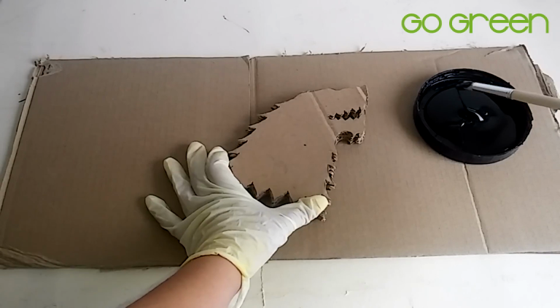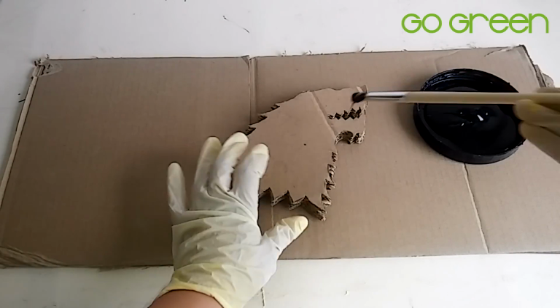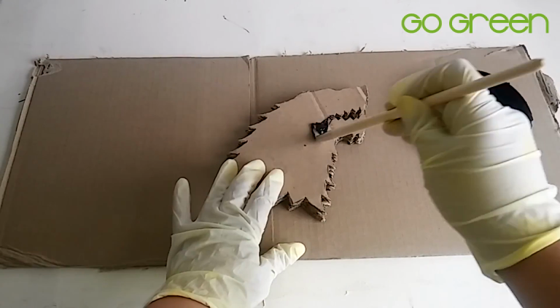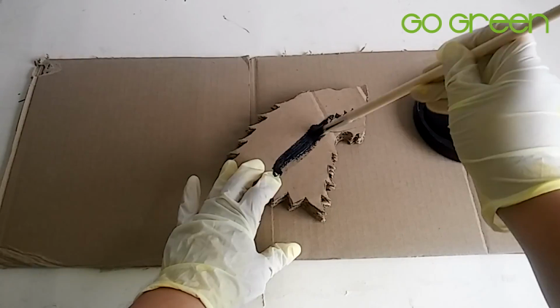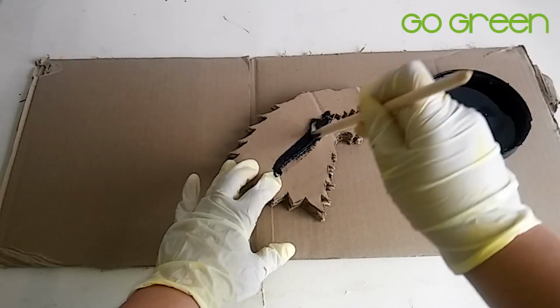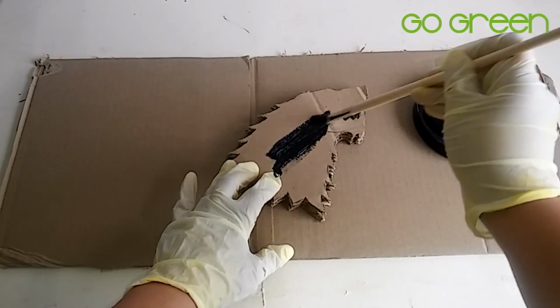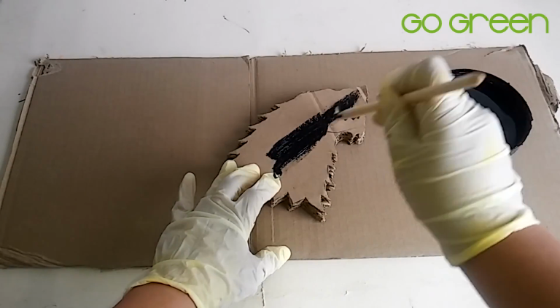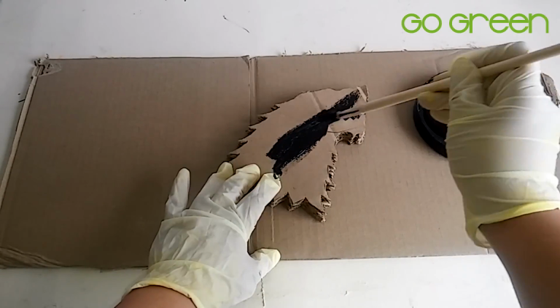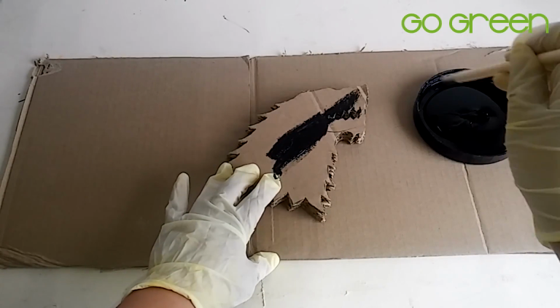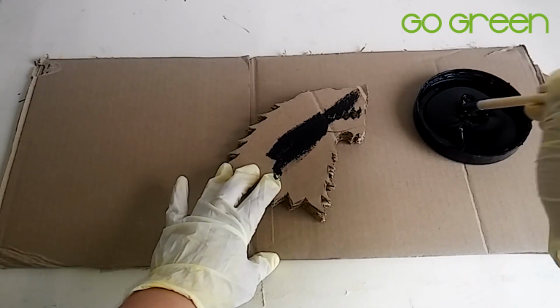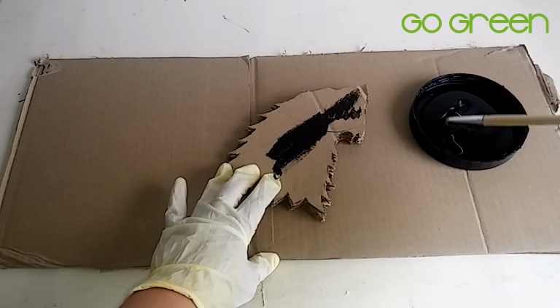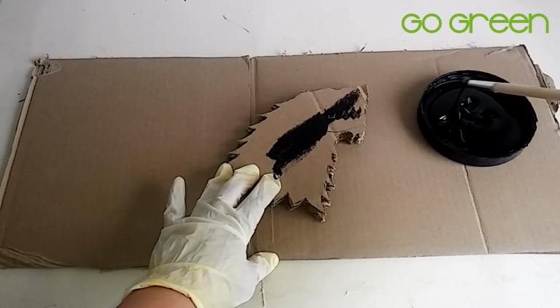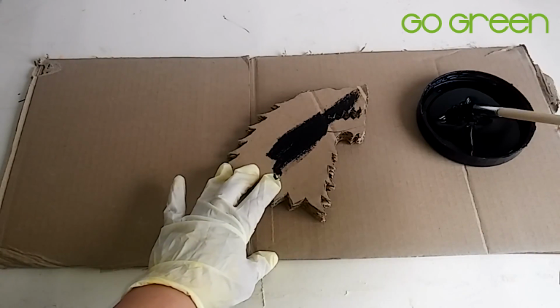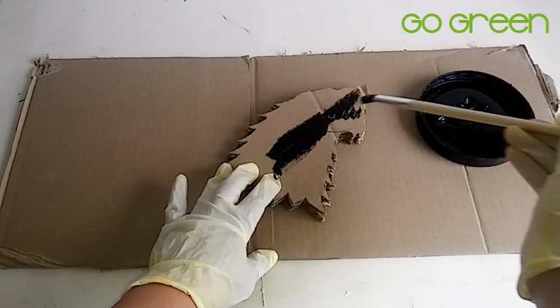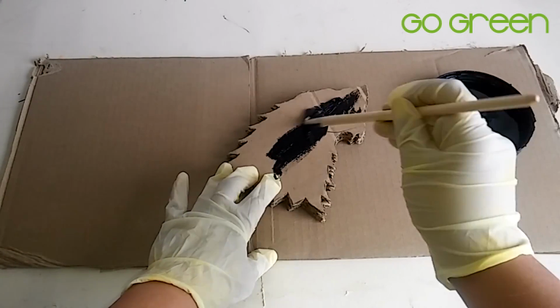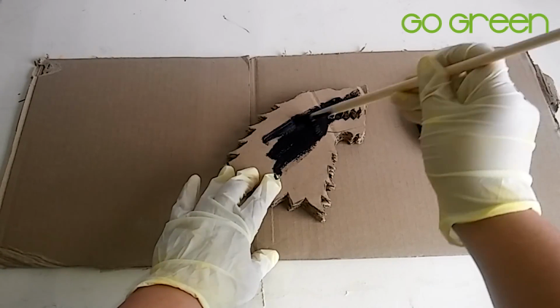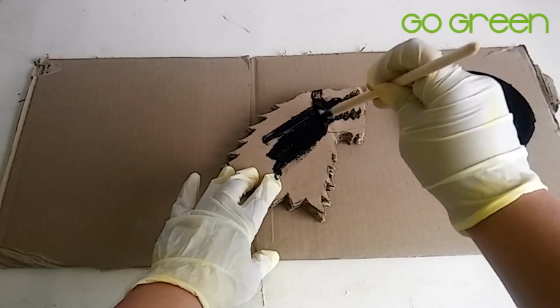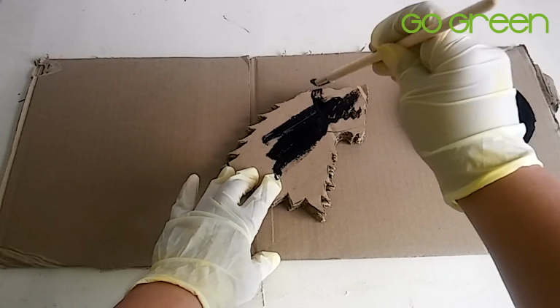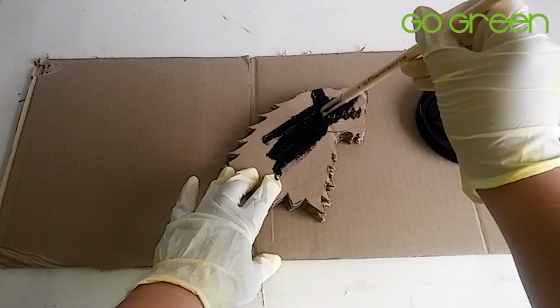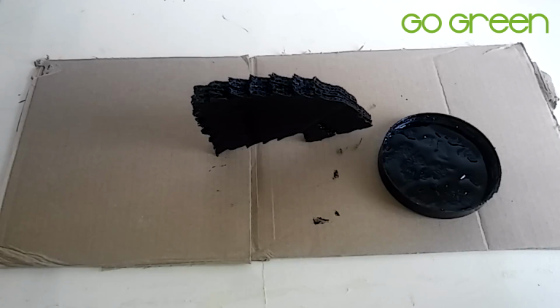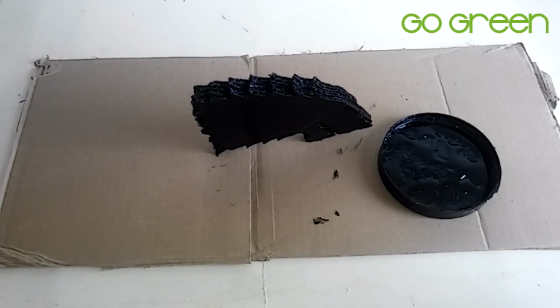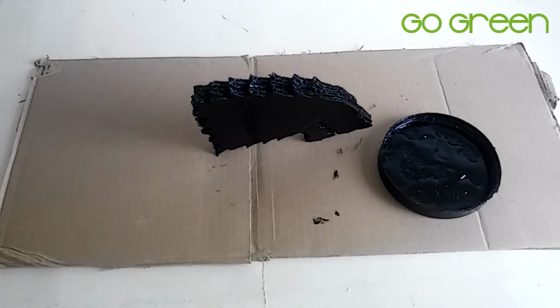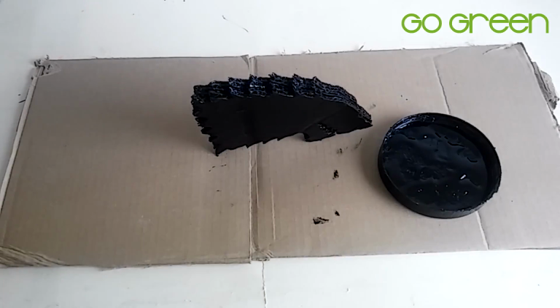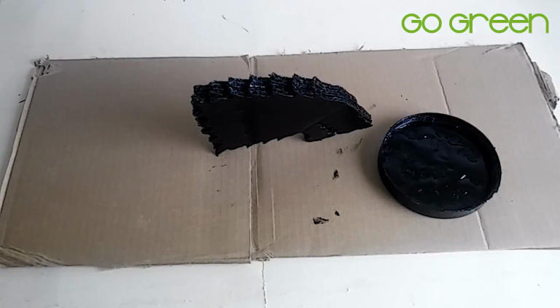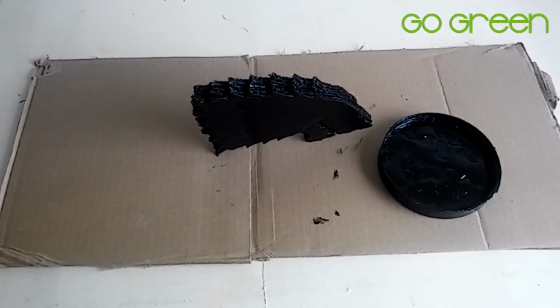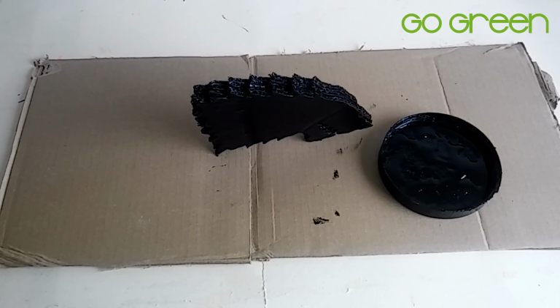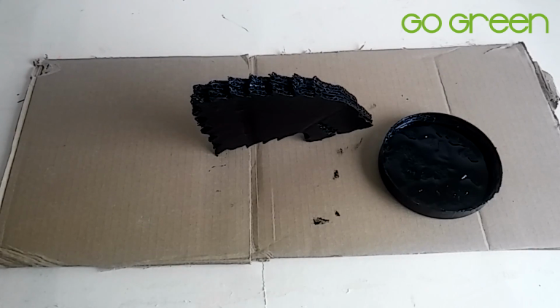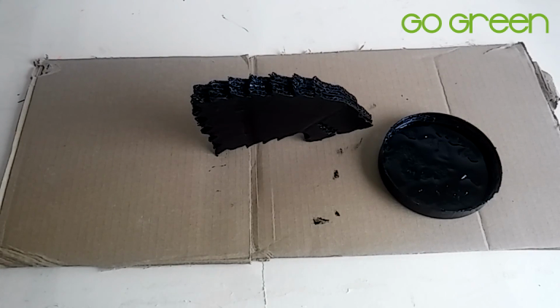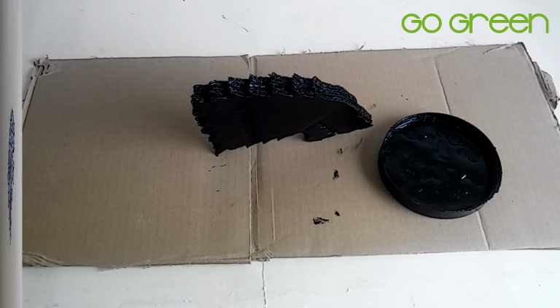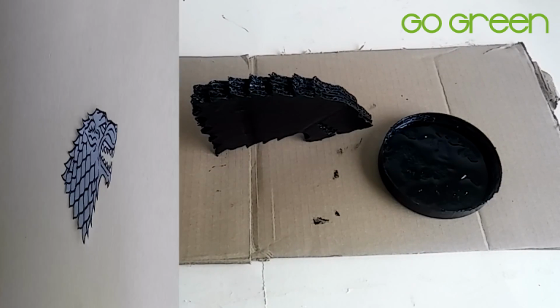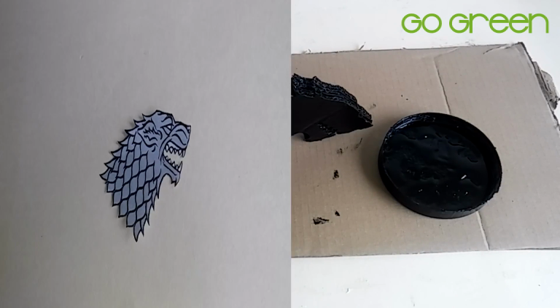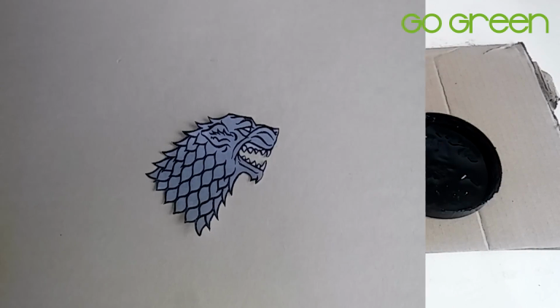Now we are going to paint the whole piece in black and leave it to dry.